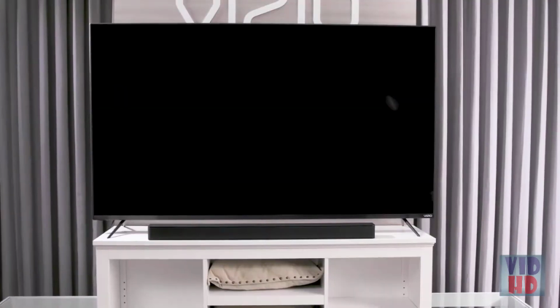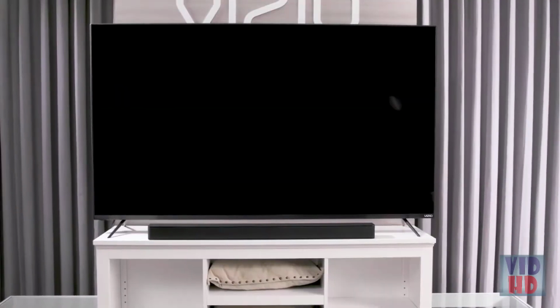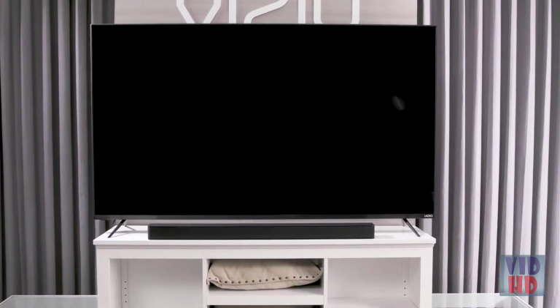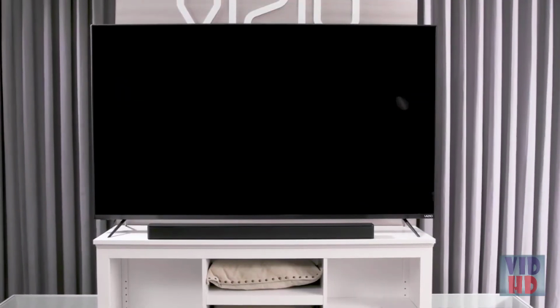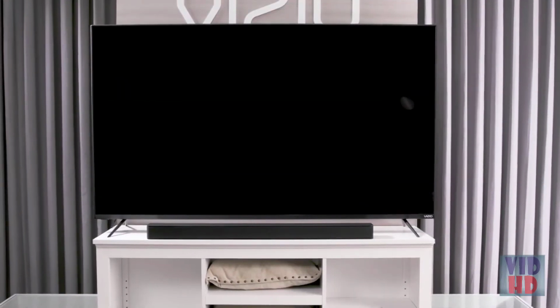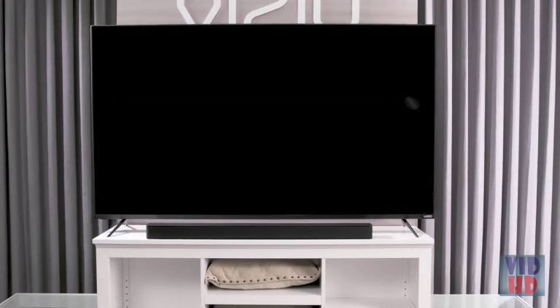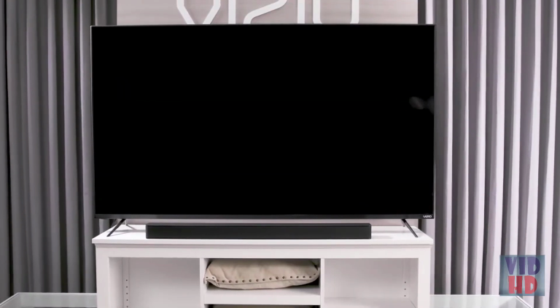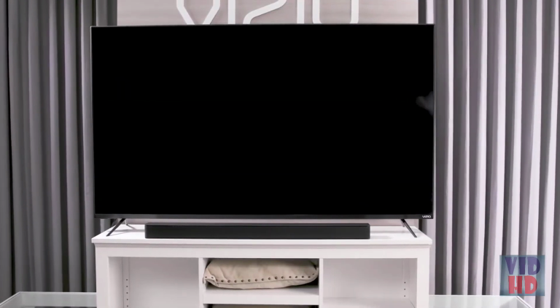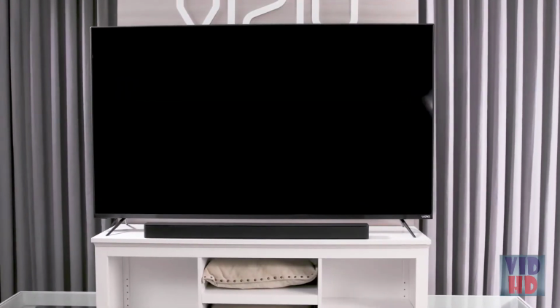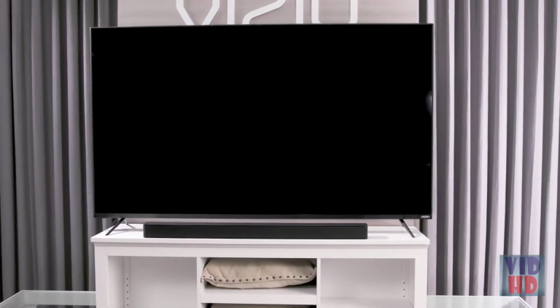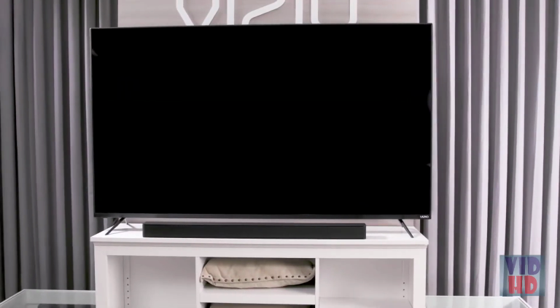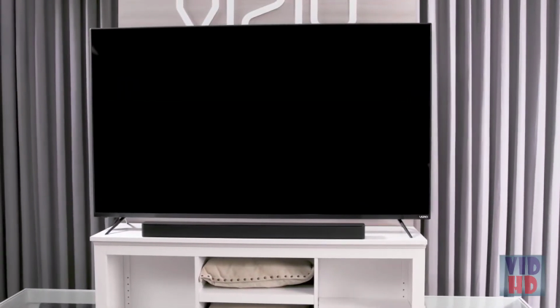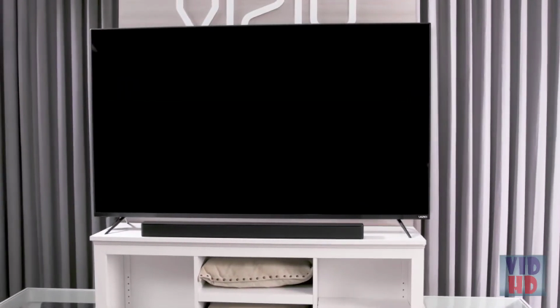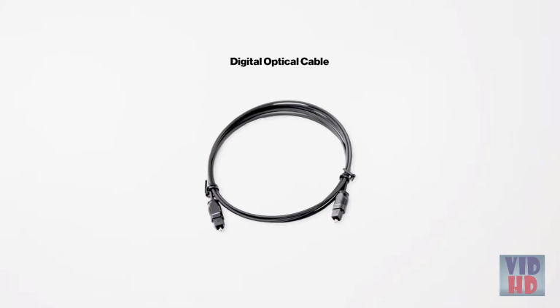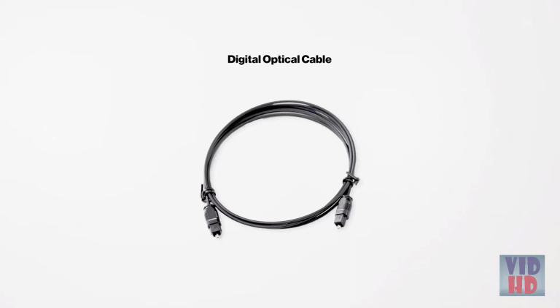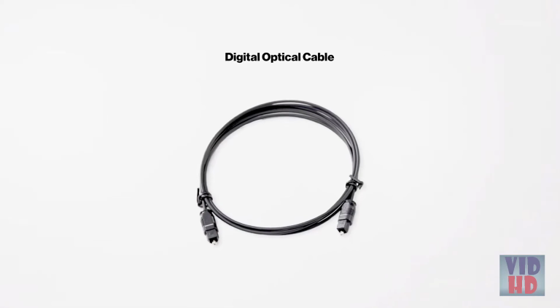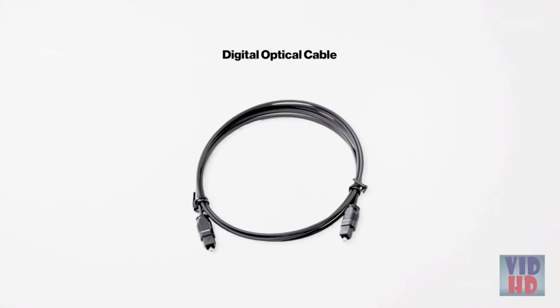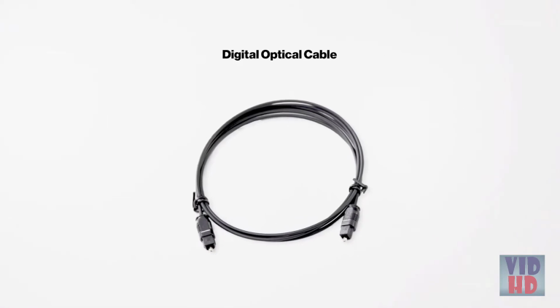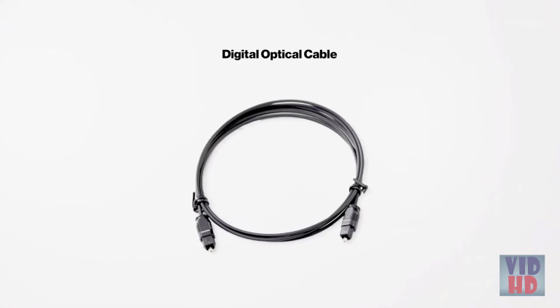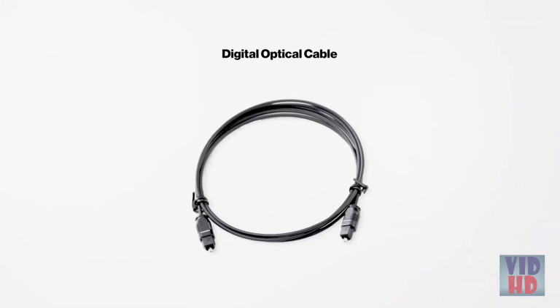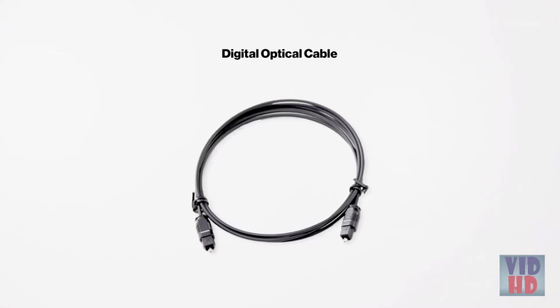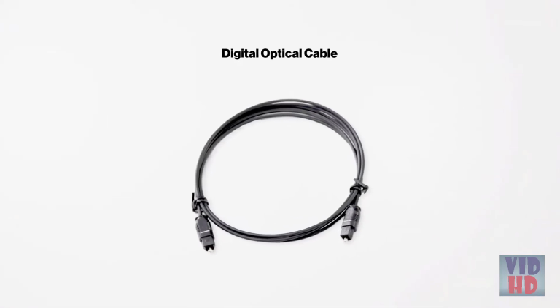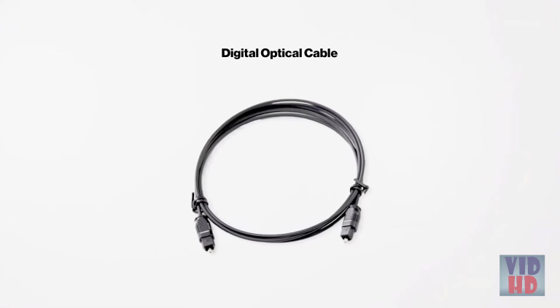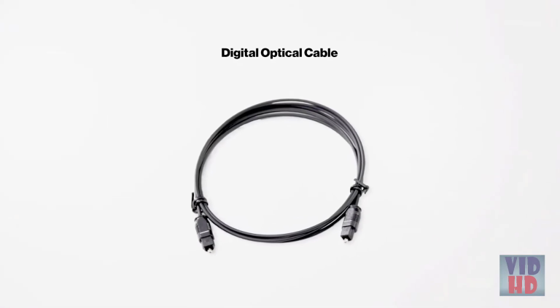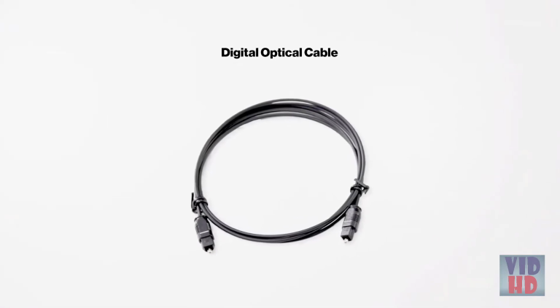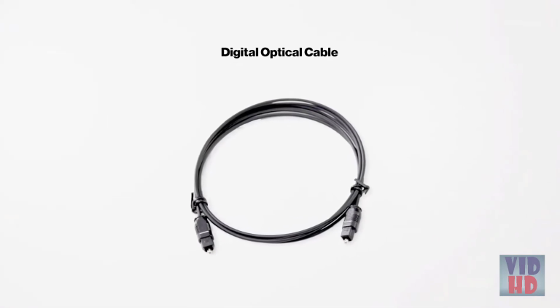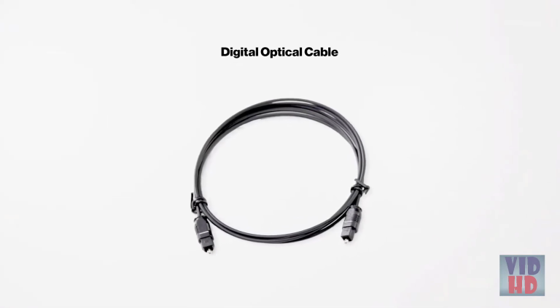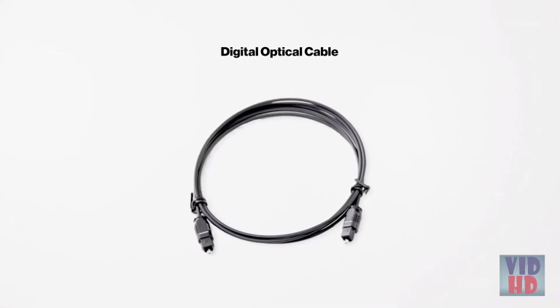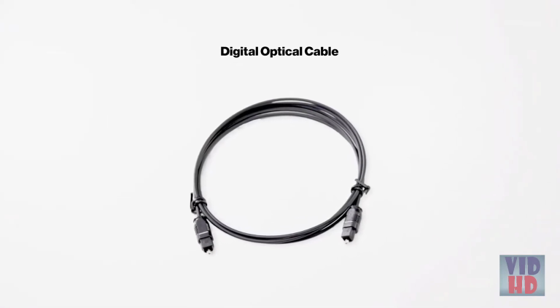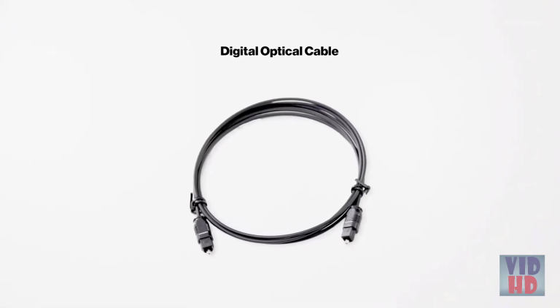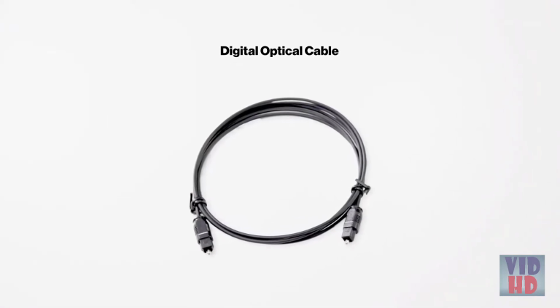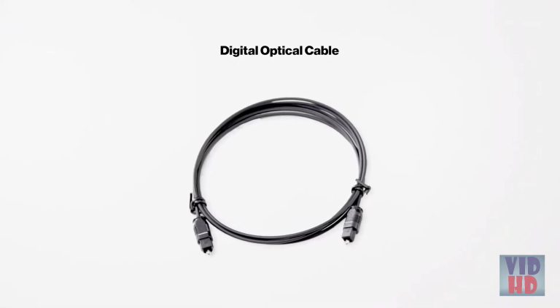If your TV does not have an HDMI ARC port, we recommend using the digital optical cable for the next best quality connection.